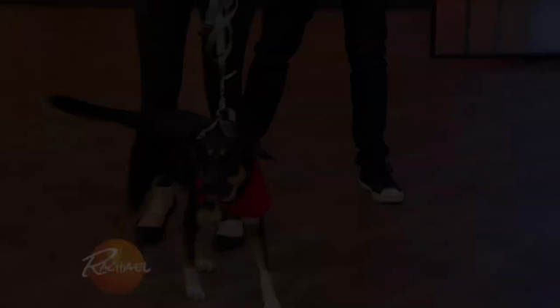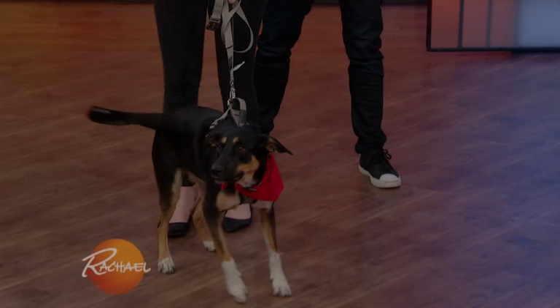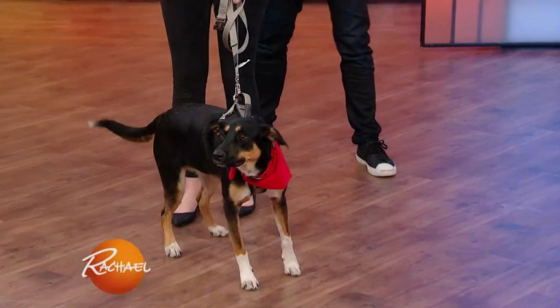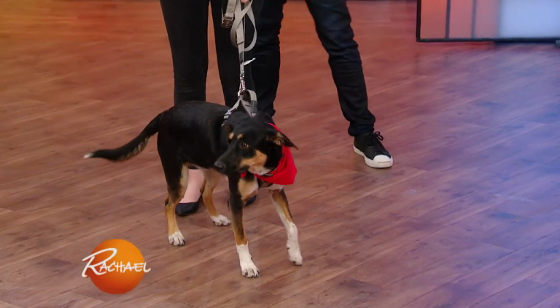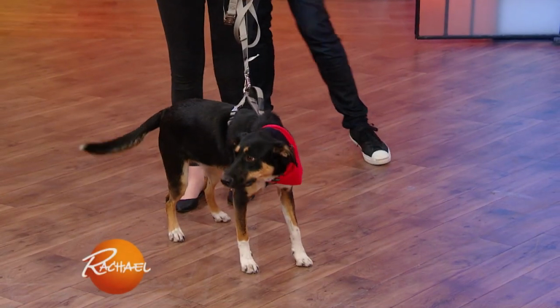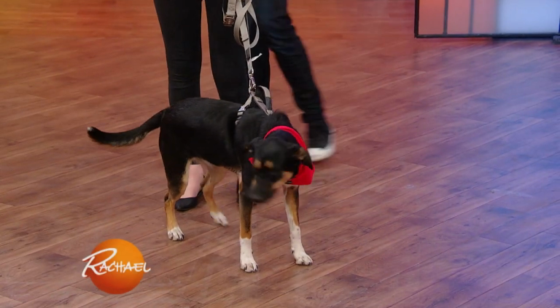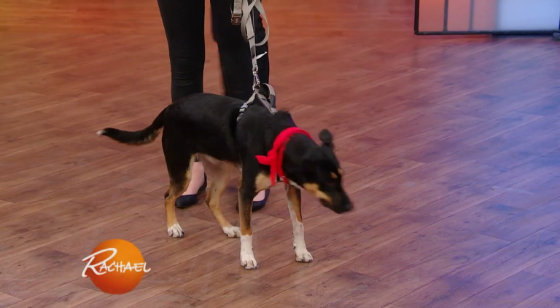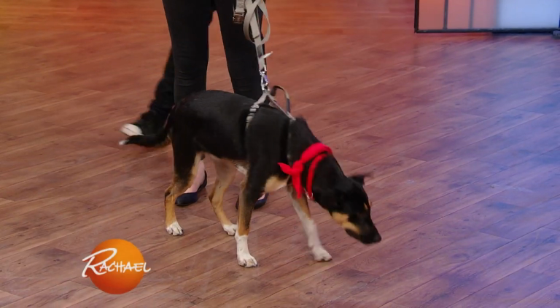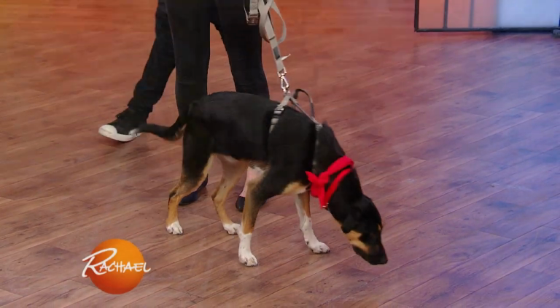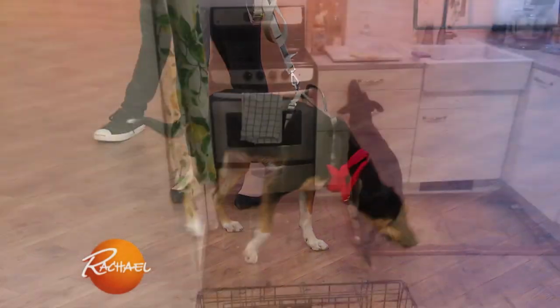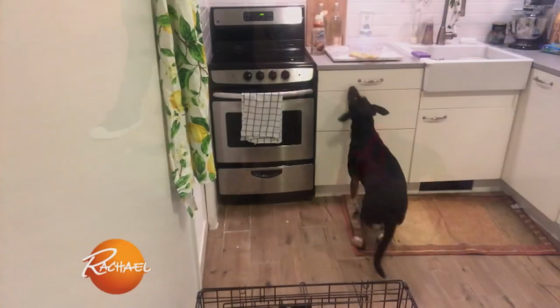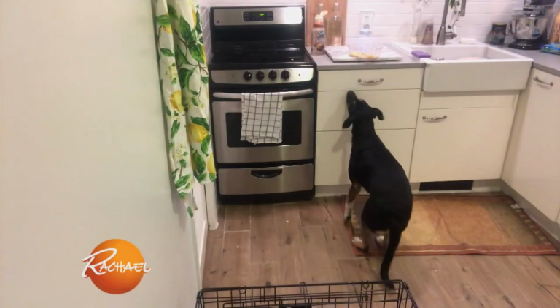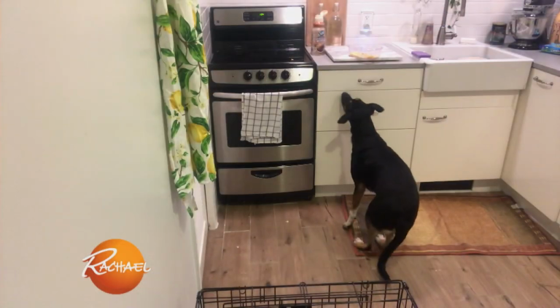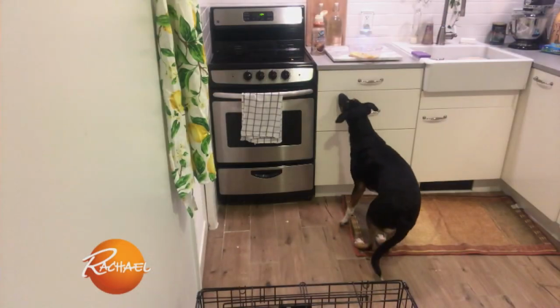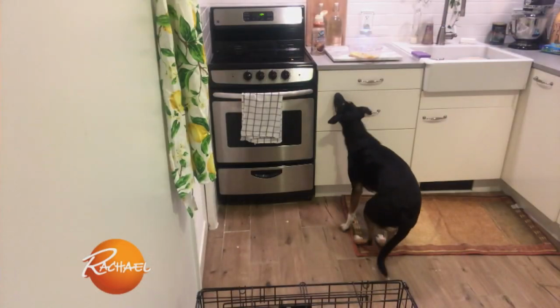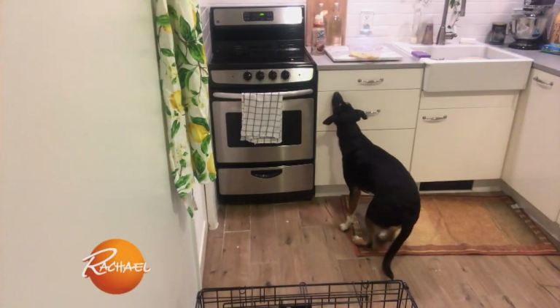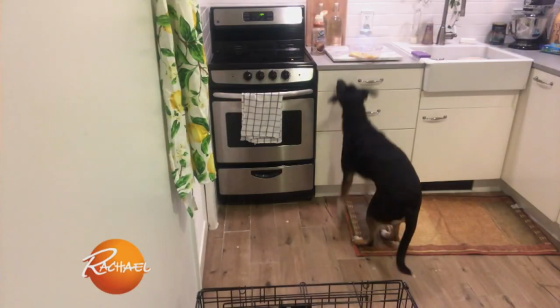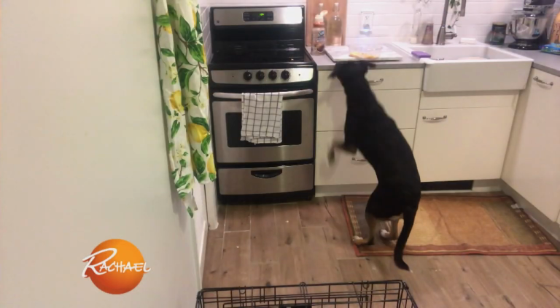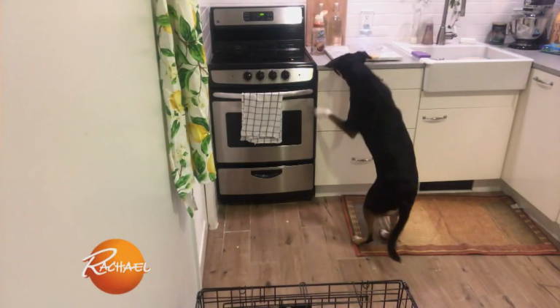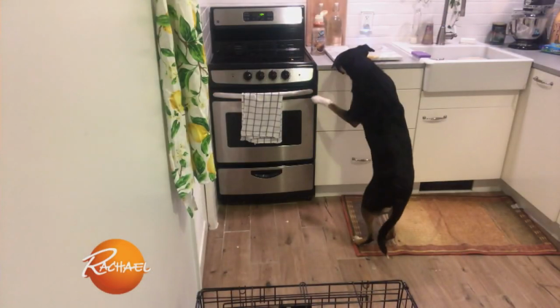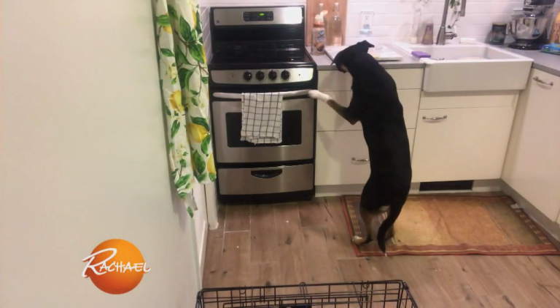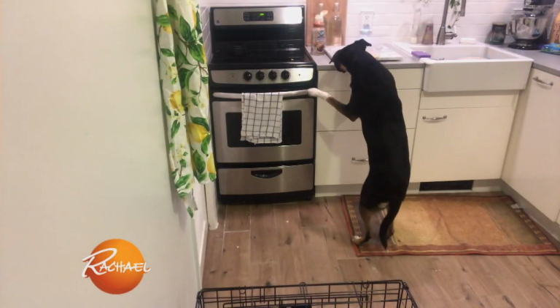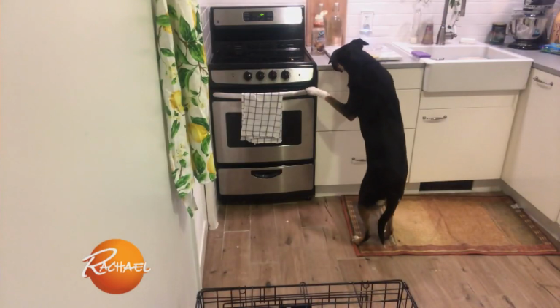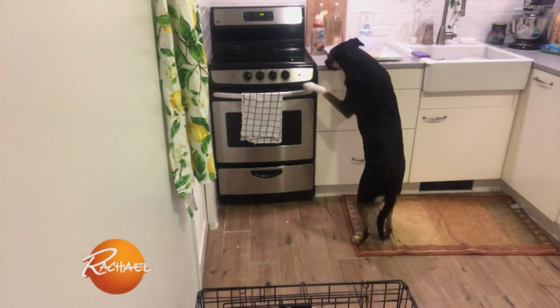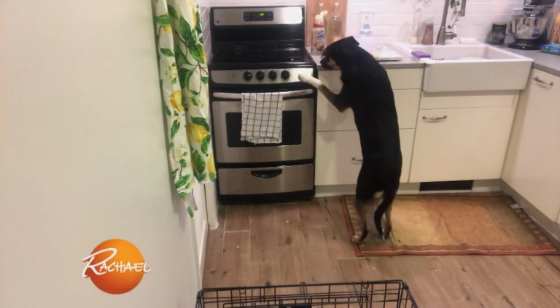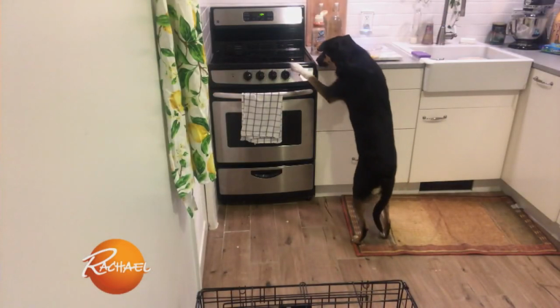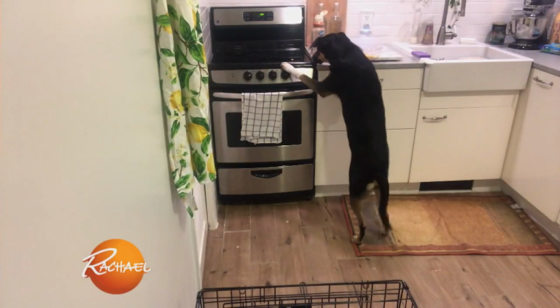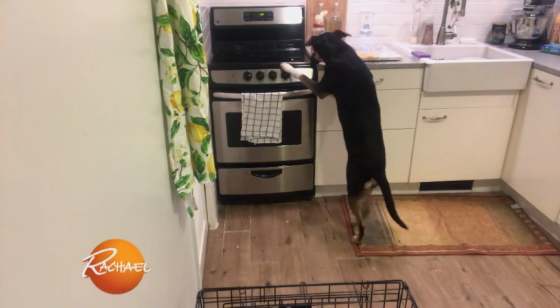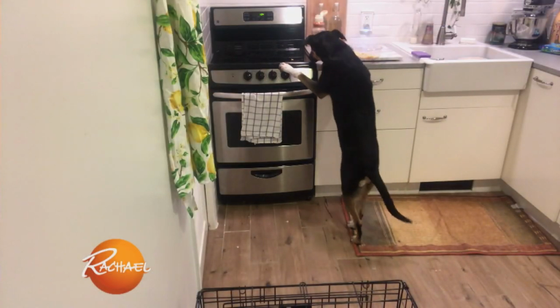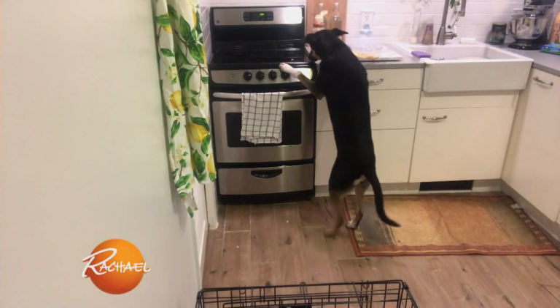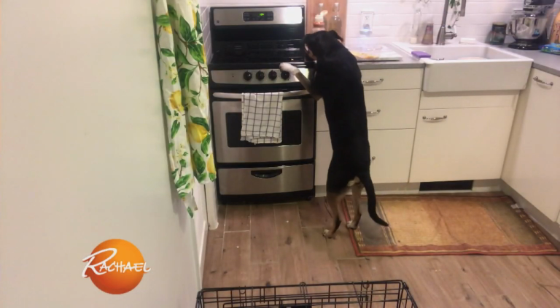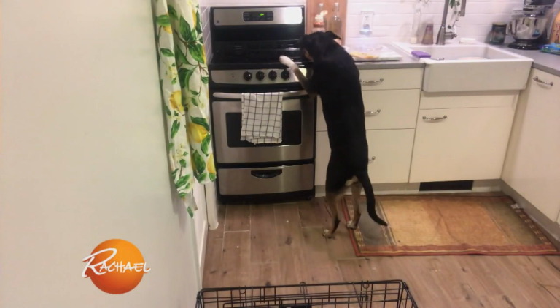So Nala is a notorious thief. Here she goes — oh wow!